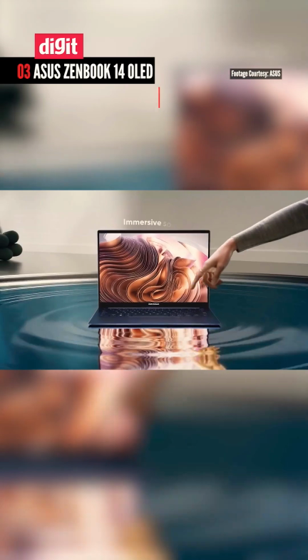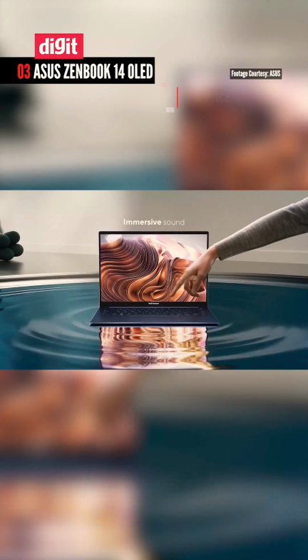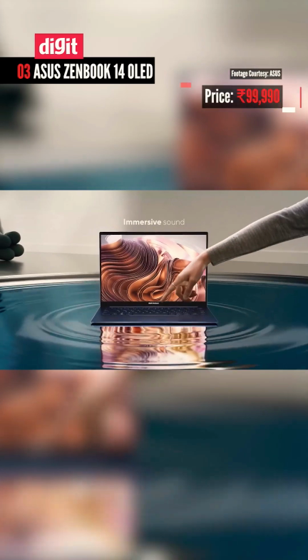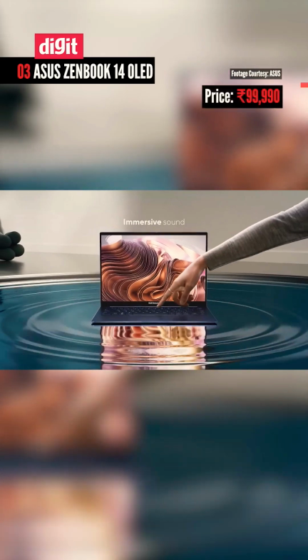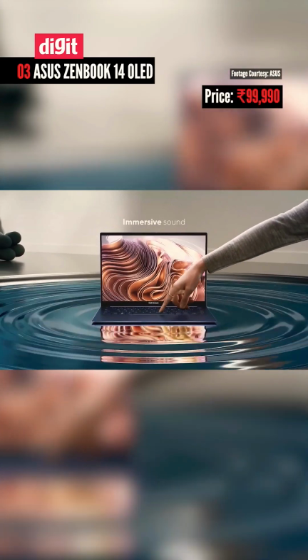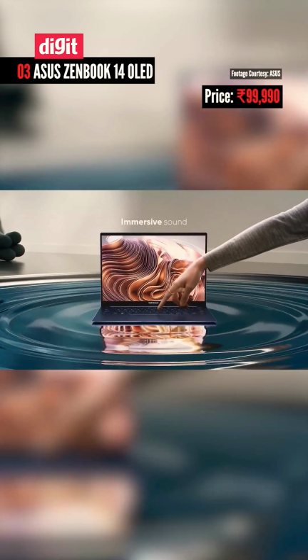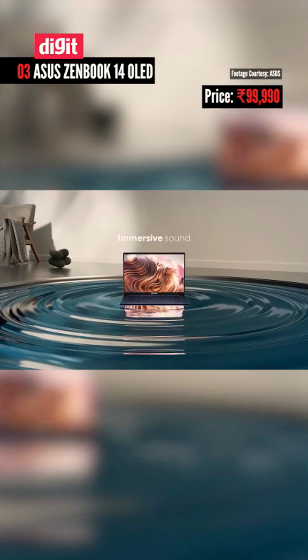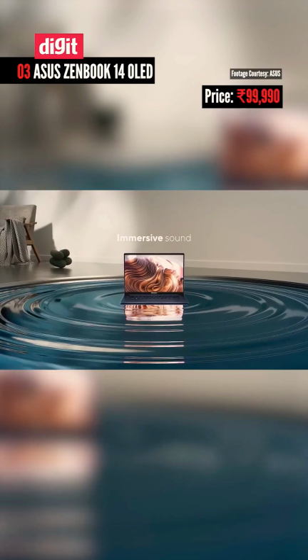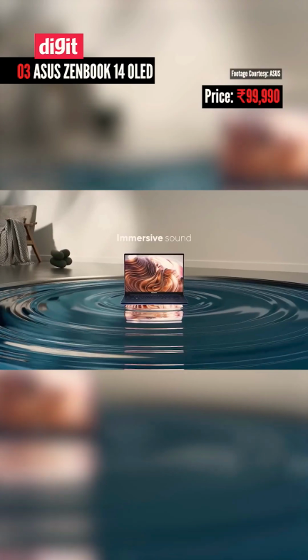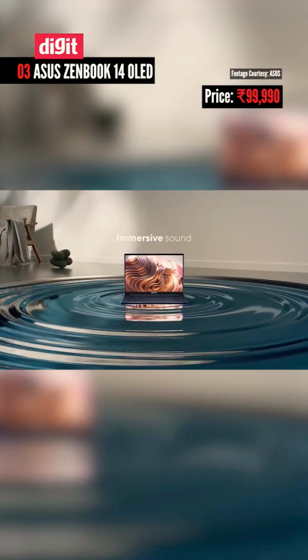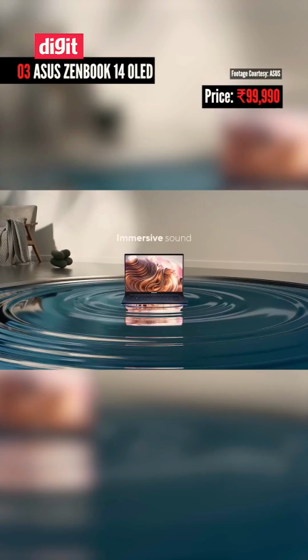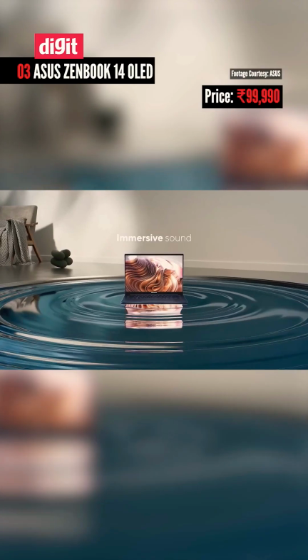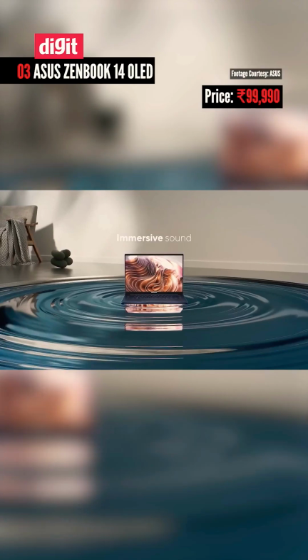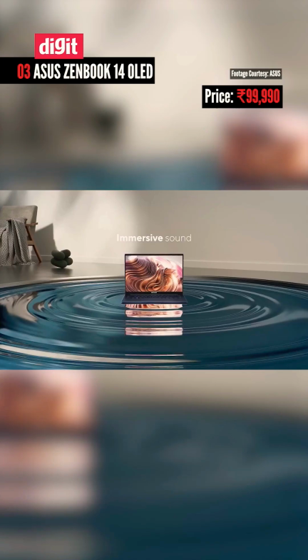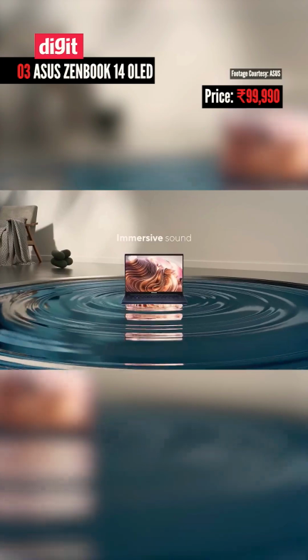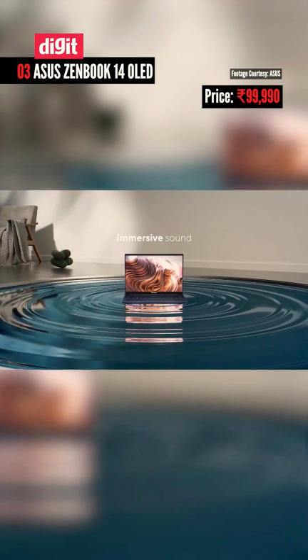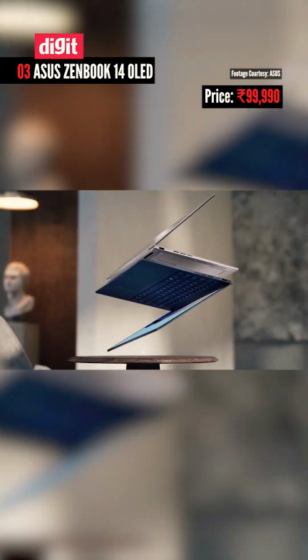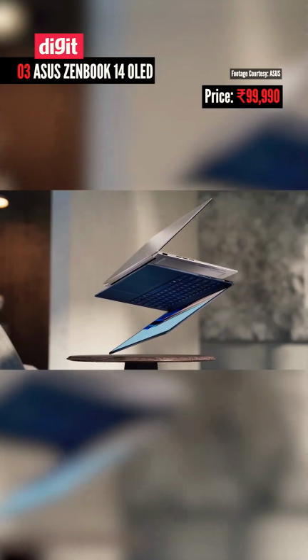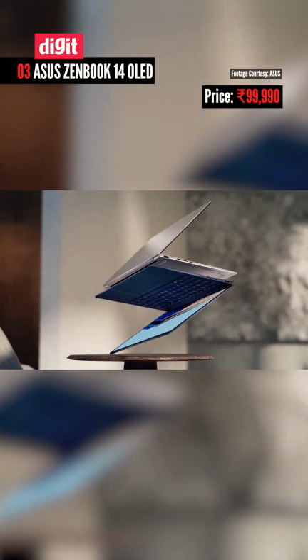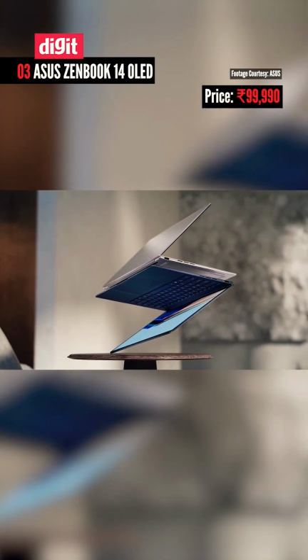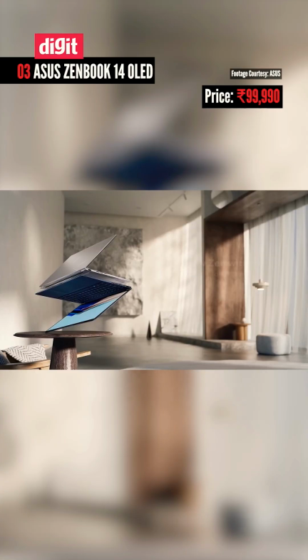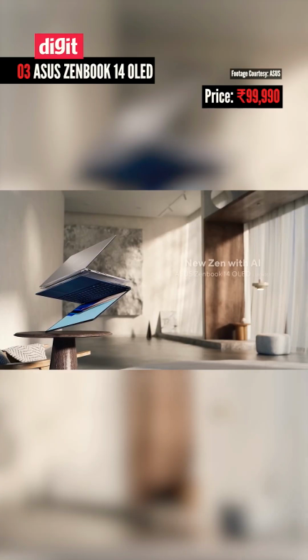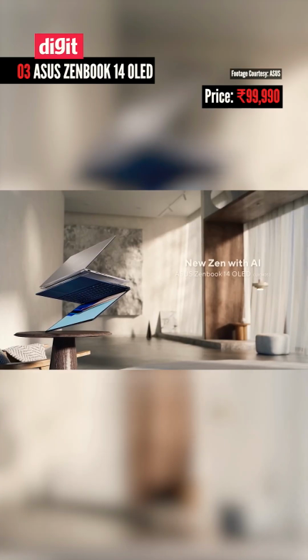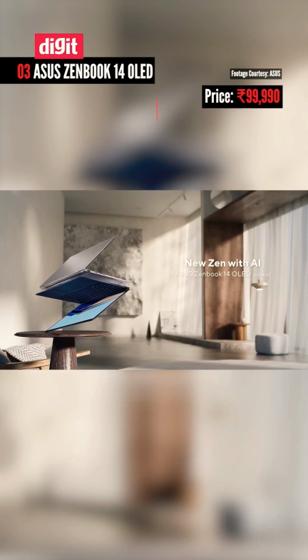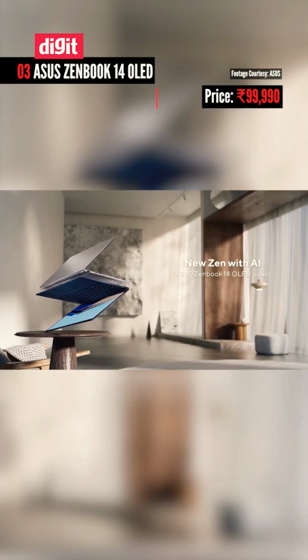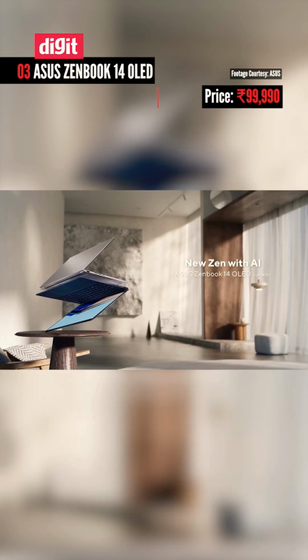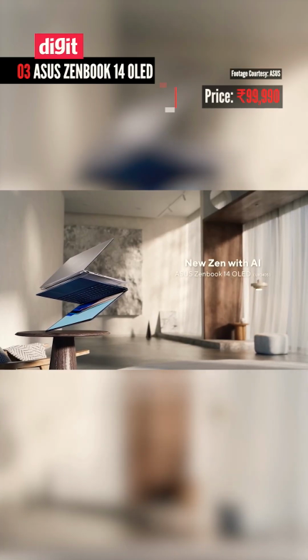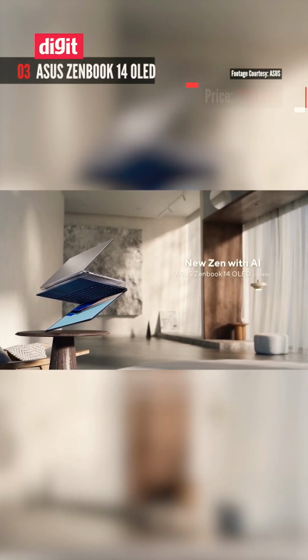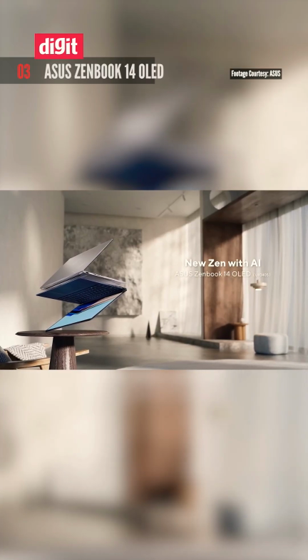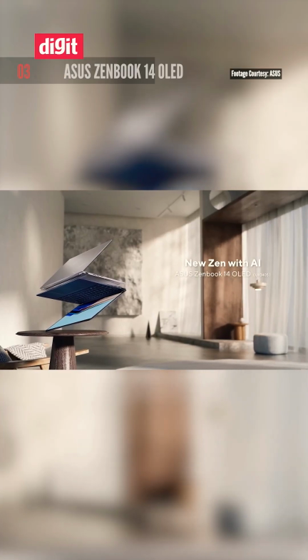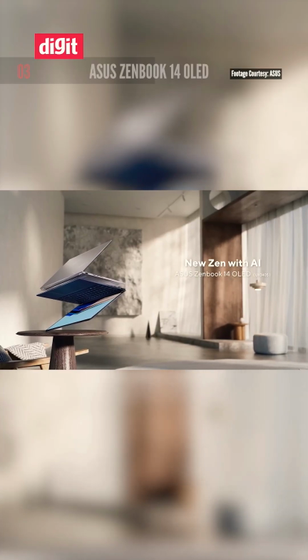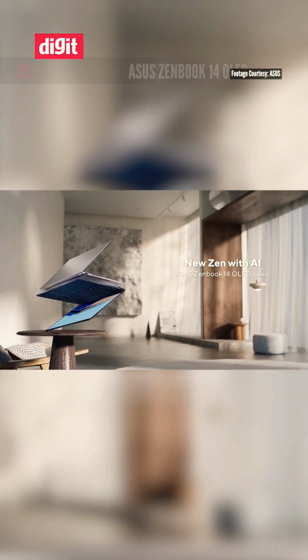Want something ultra-portable? The ASUS ZenBook 14 OLED is a sleek AI-powered option at just 1.2kg. This is great for both students and pros.